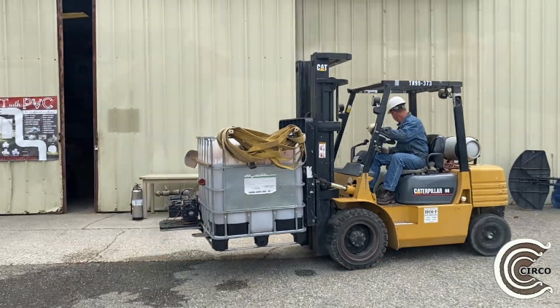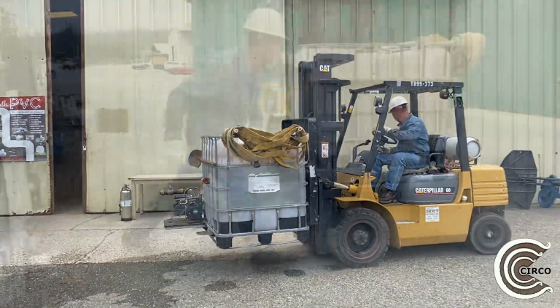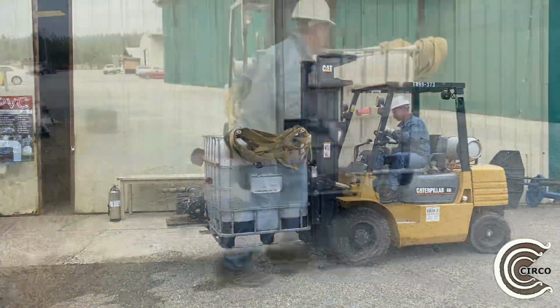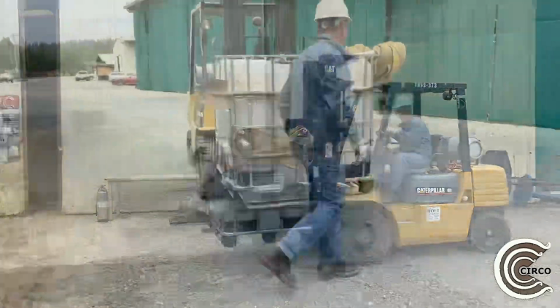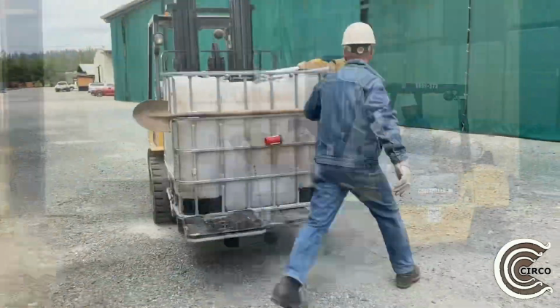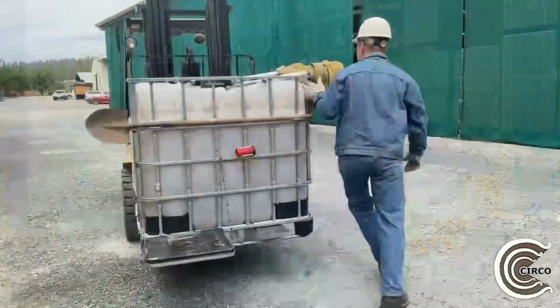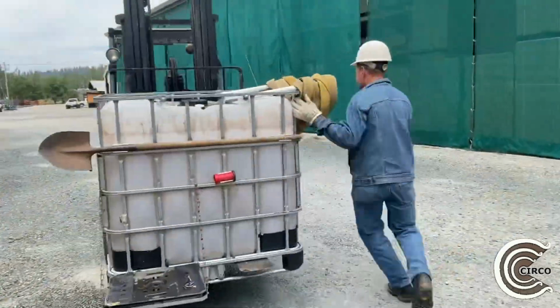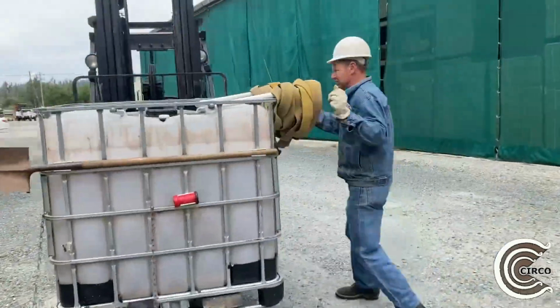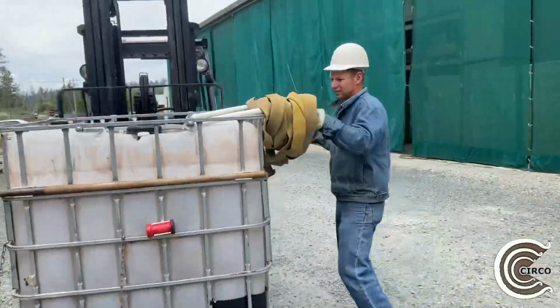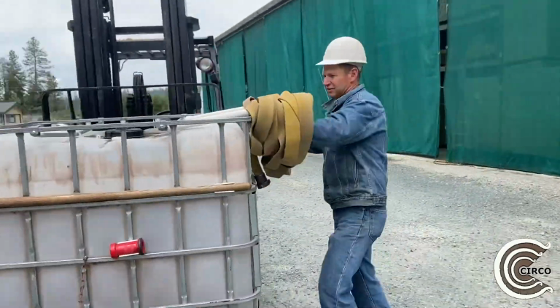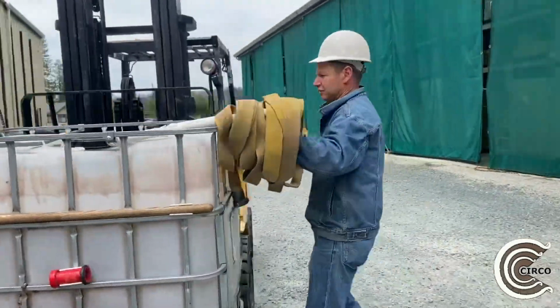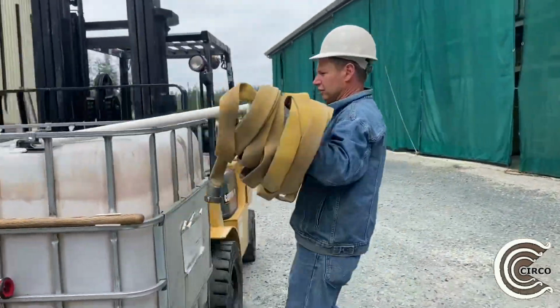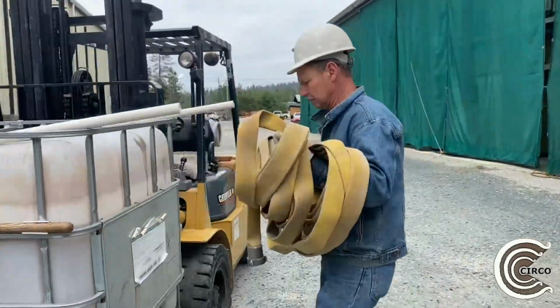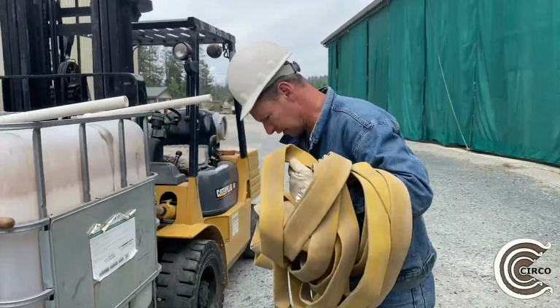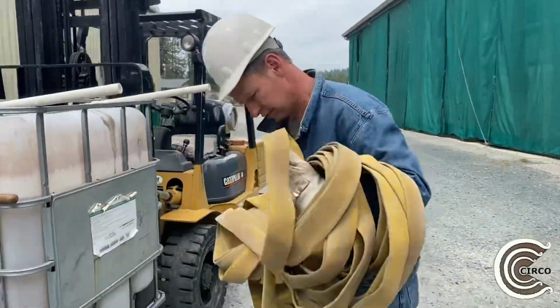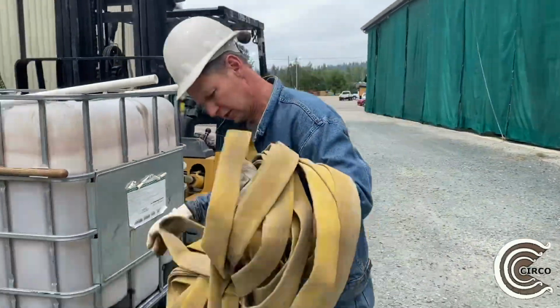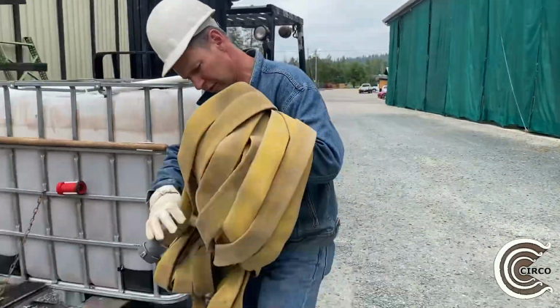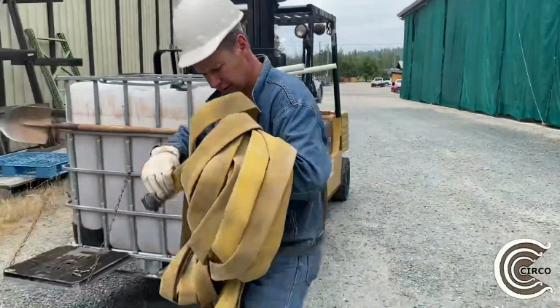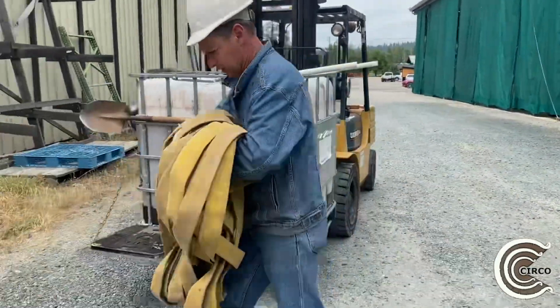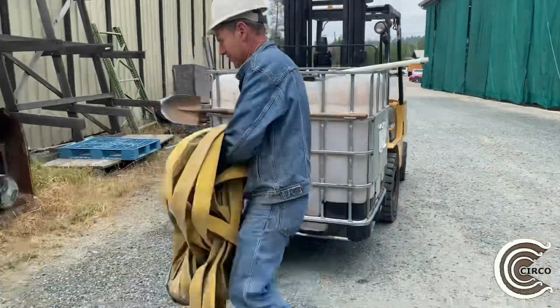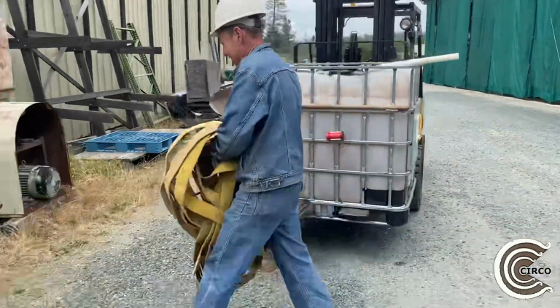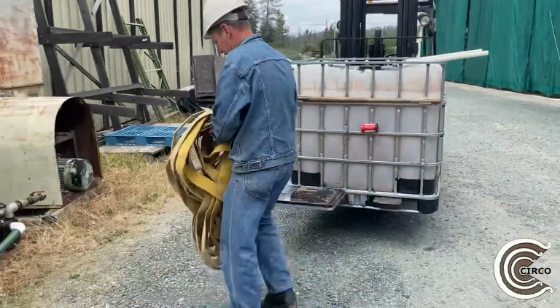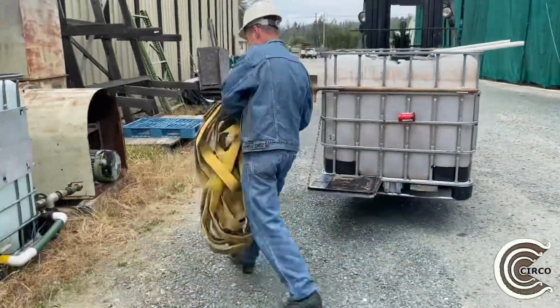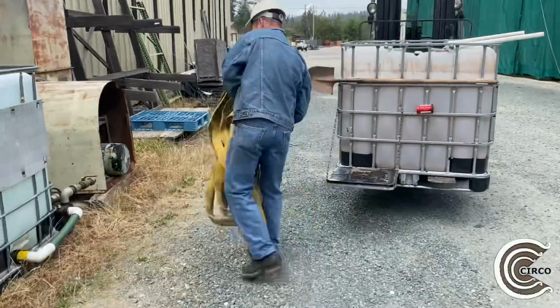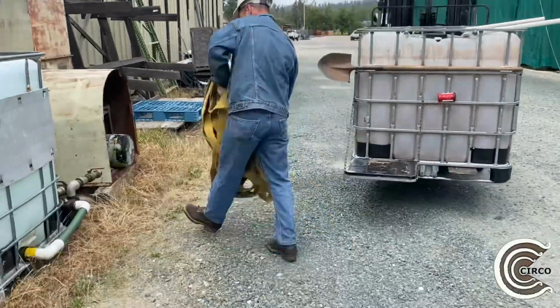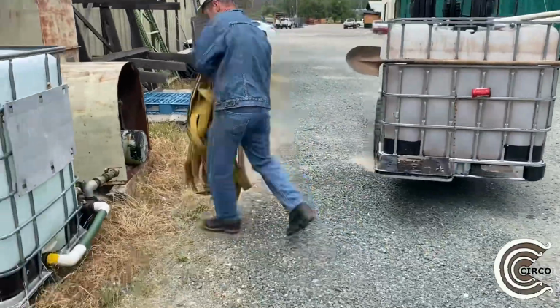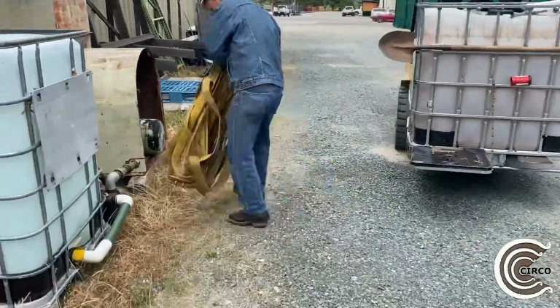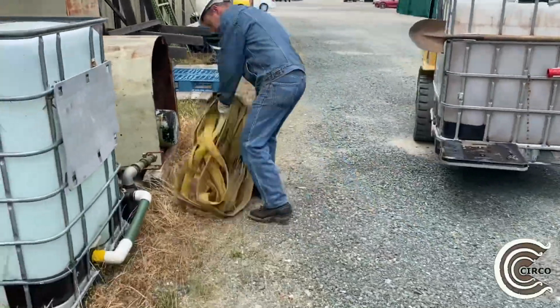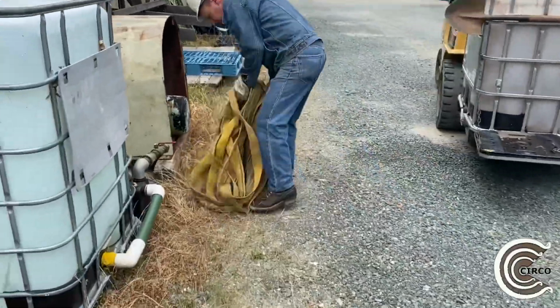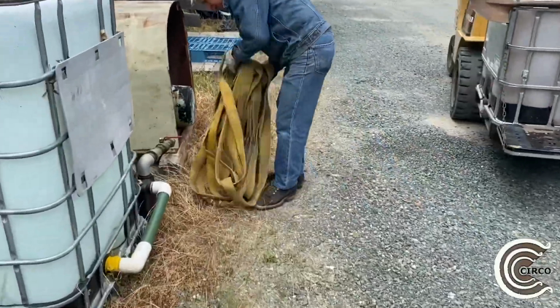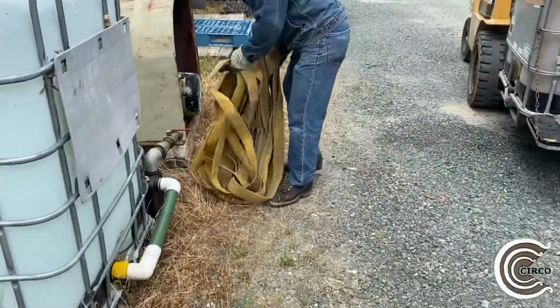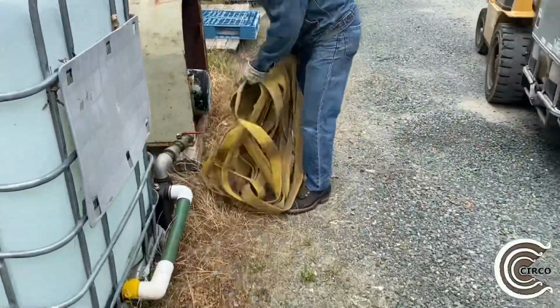Watch closely as Josh takes the butterfly roll and easily takes it out without getting any knots in the hose.